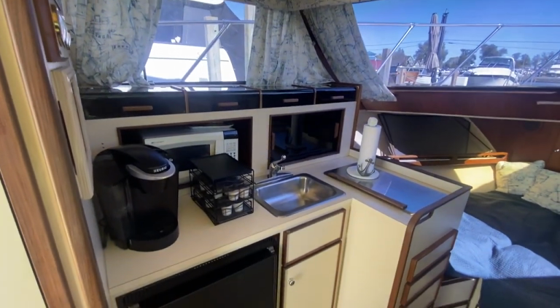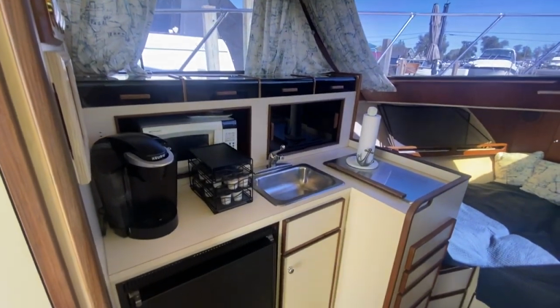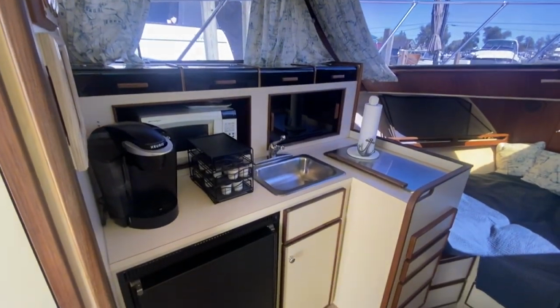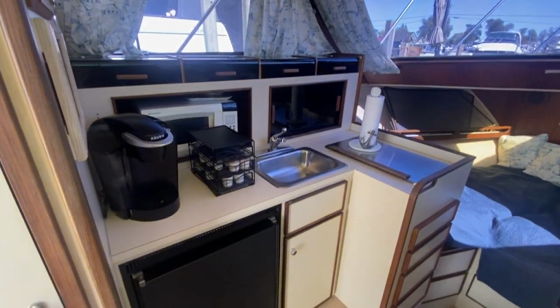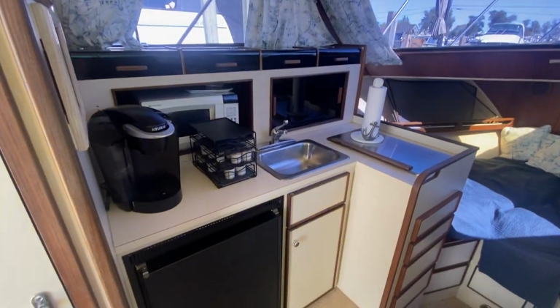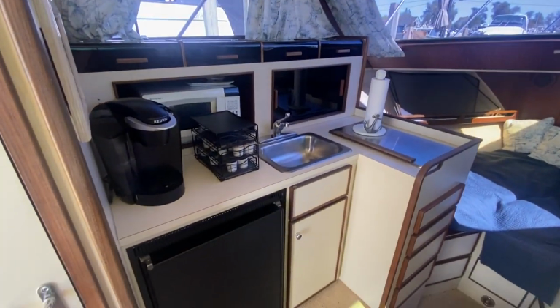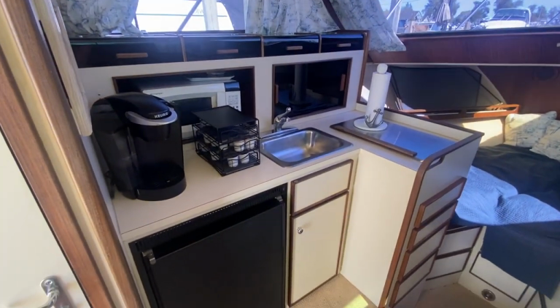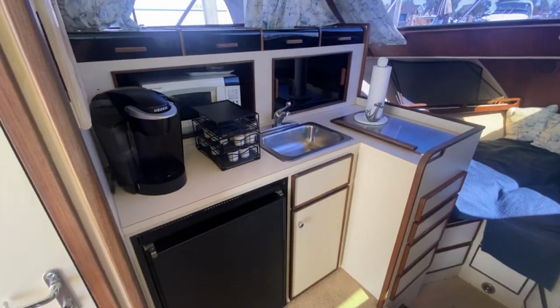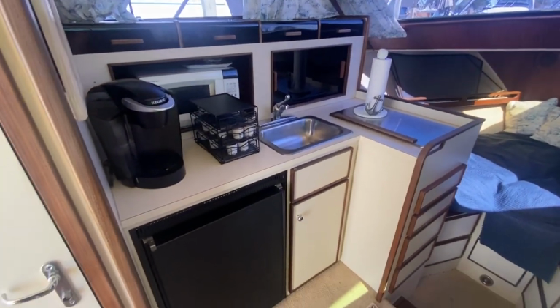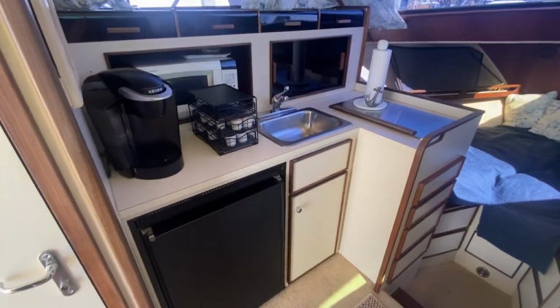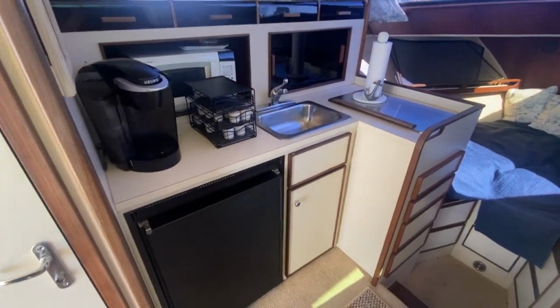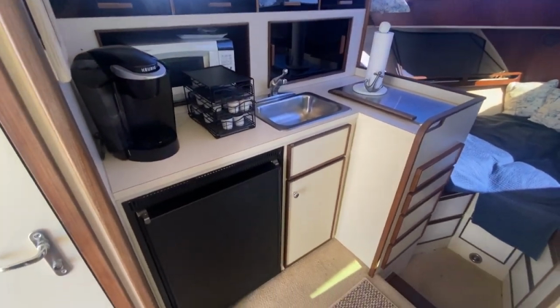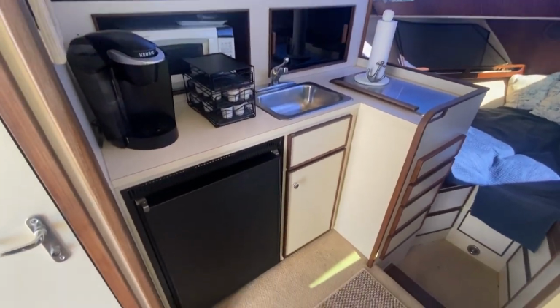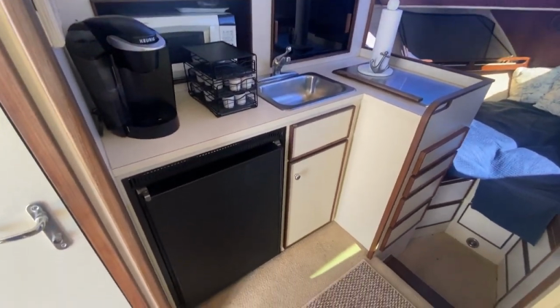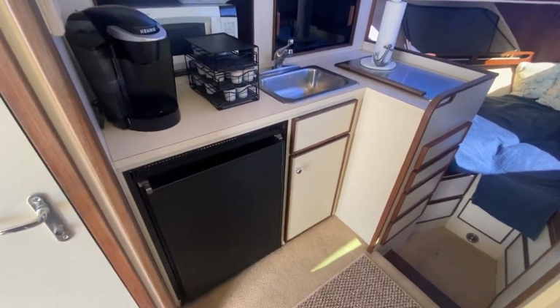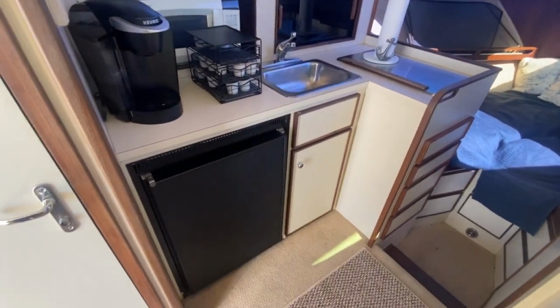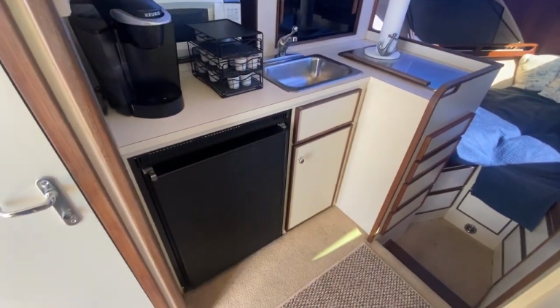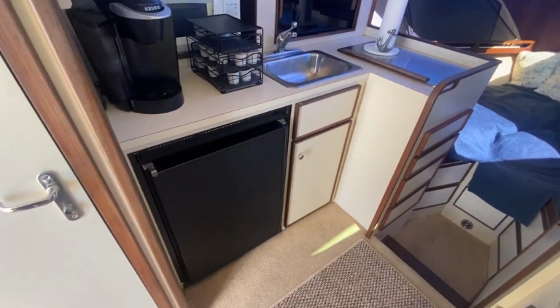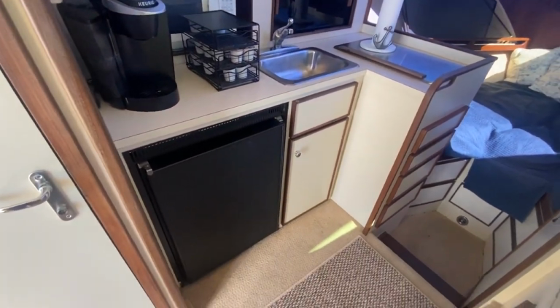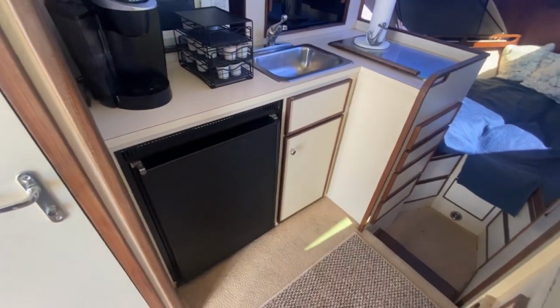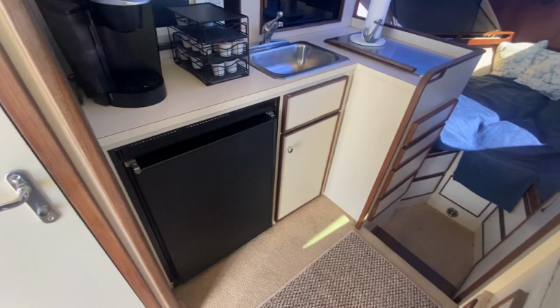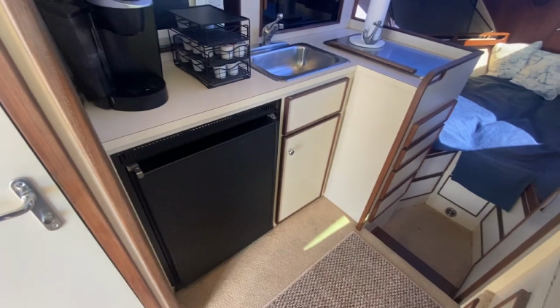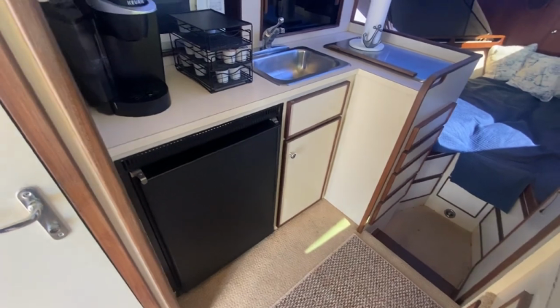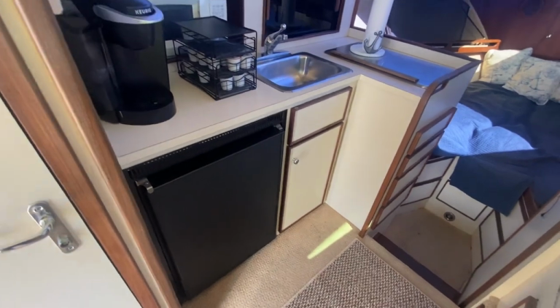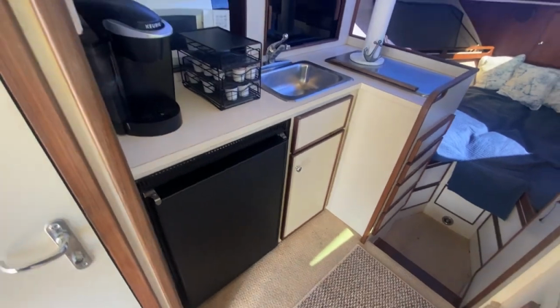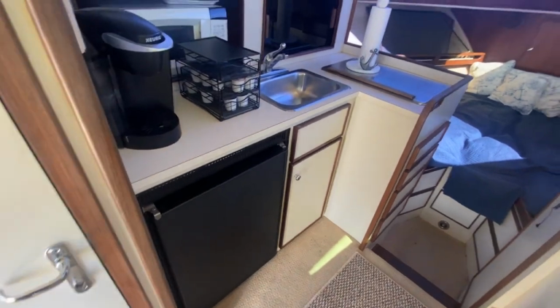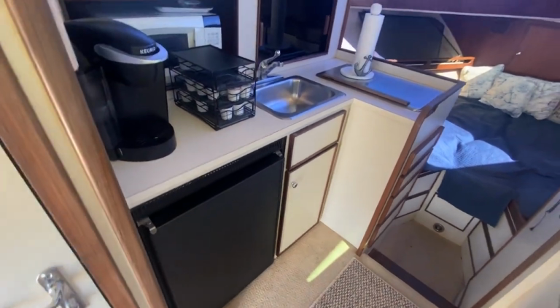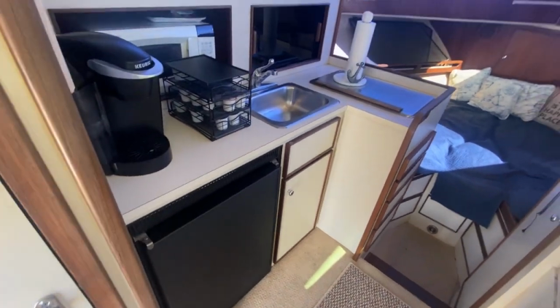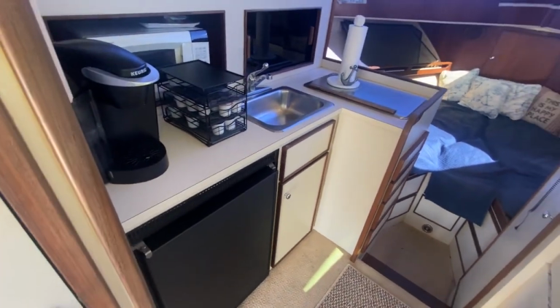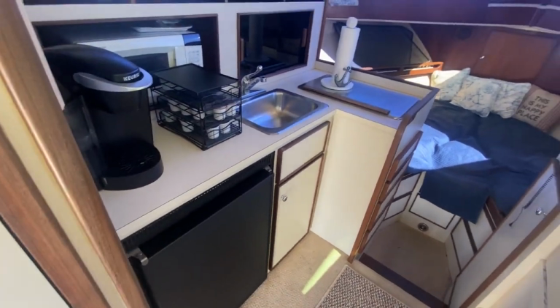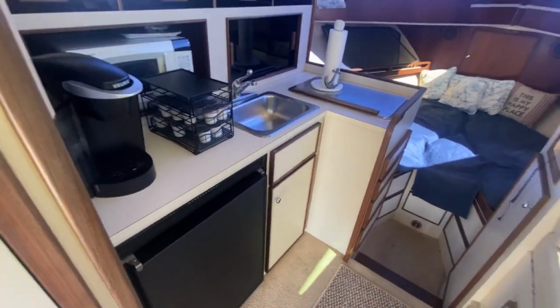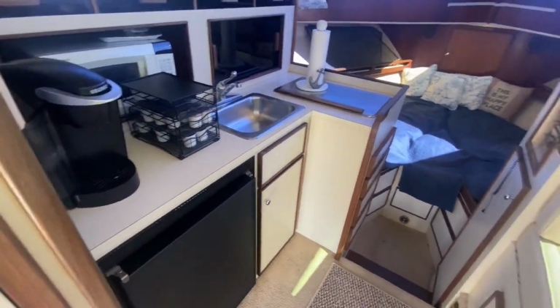You're going to have your double burner range, sink, hot and cold pressured water, refrigerator, microwave, and storage.